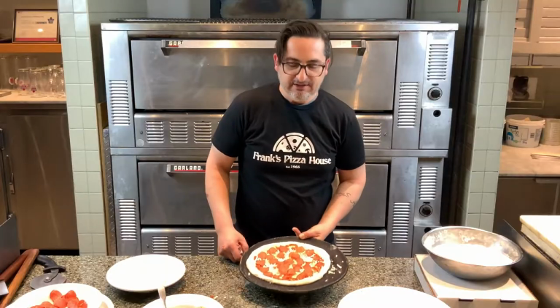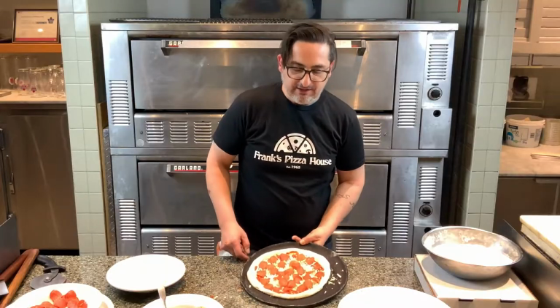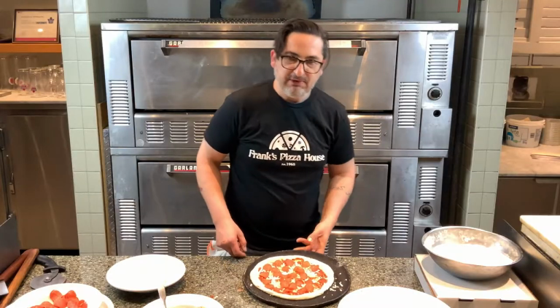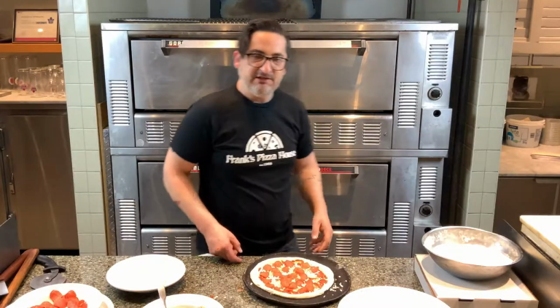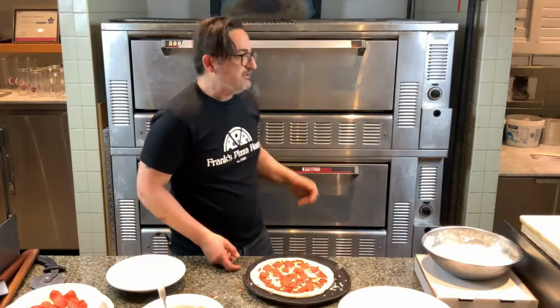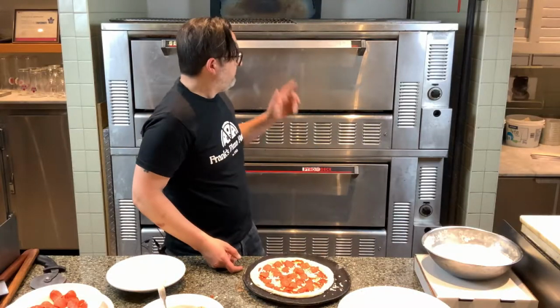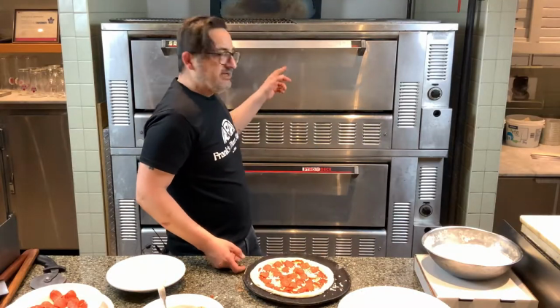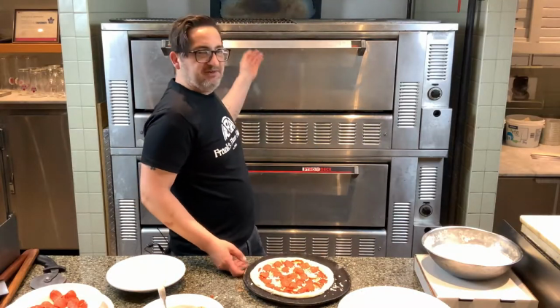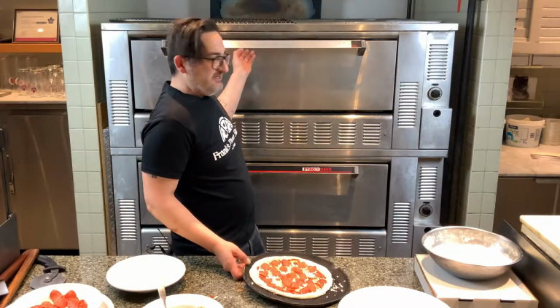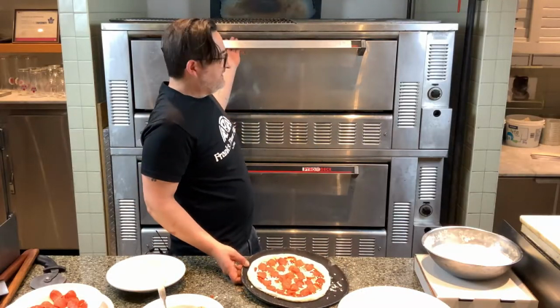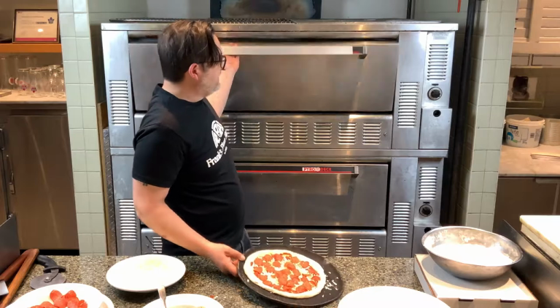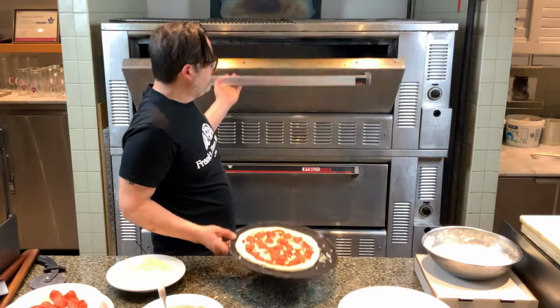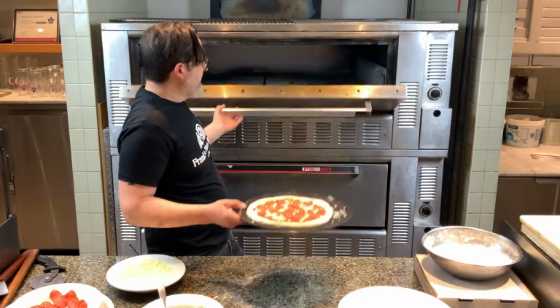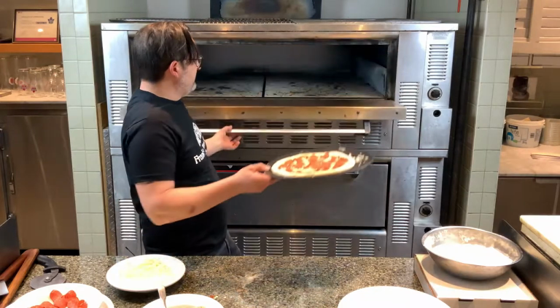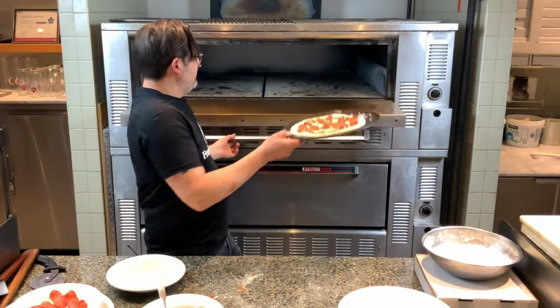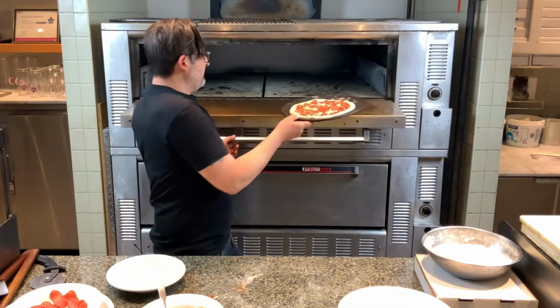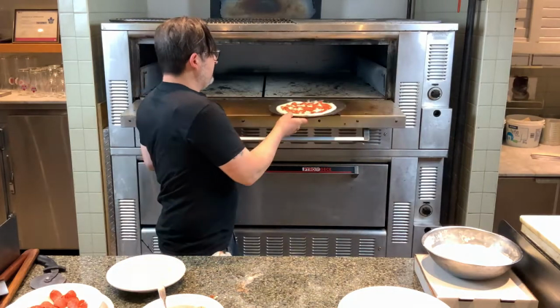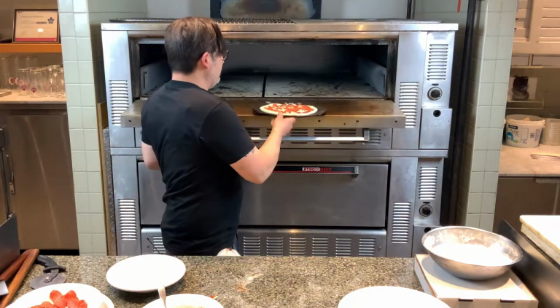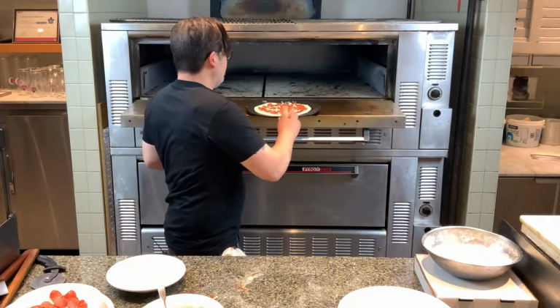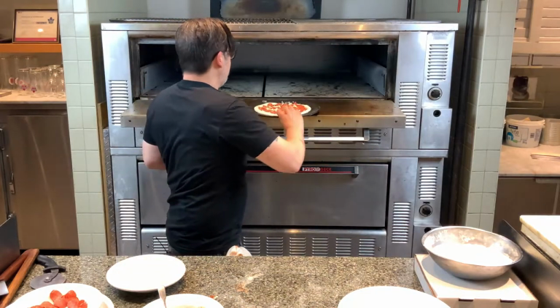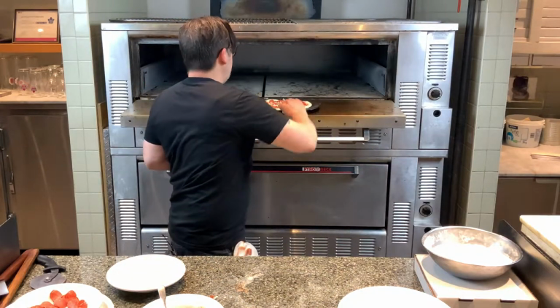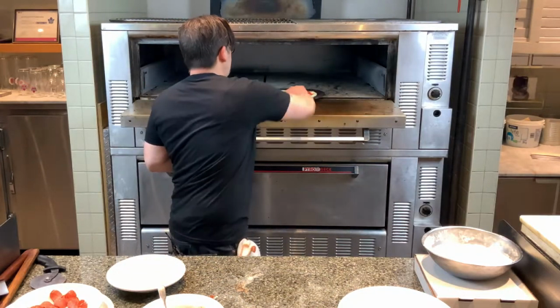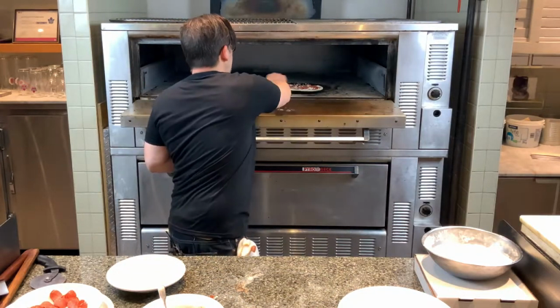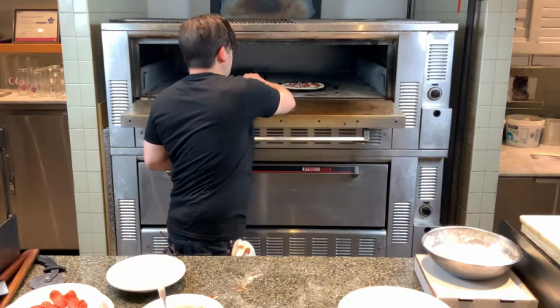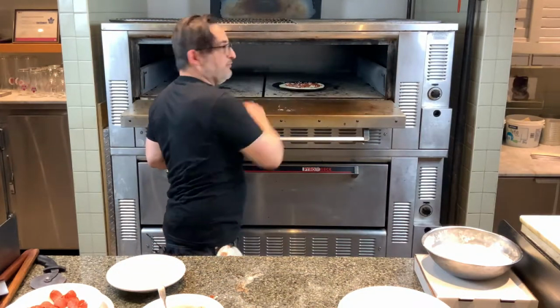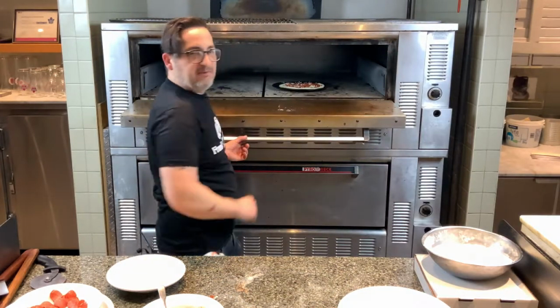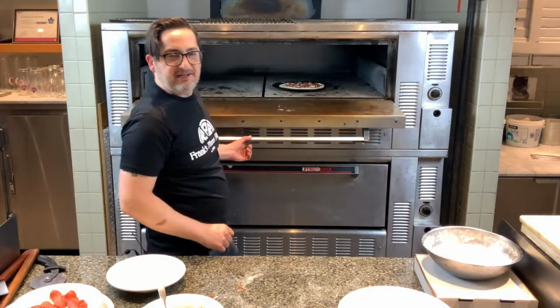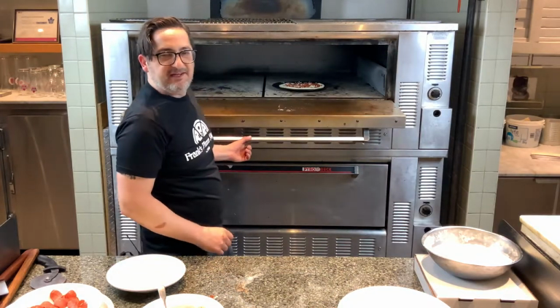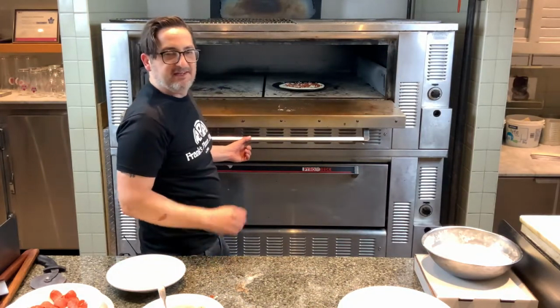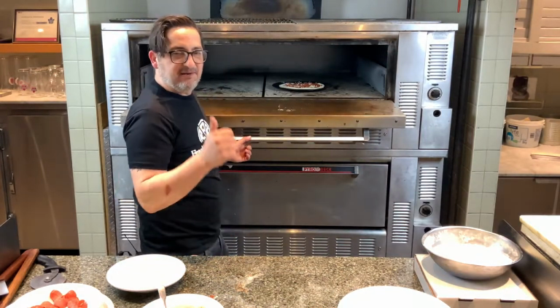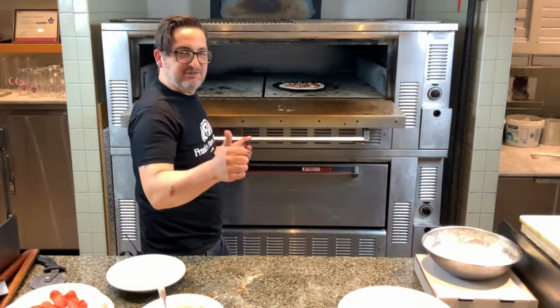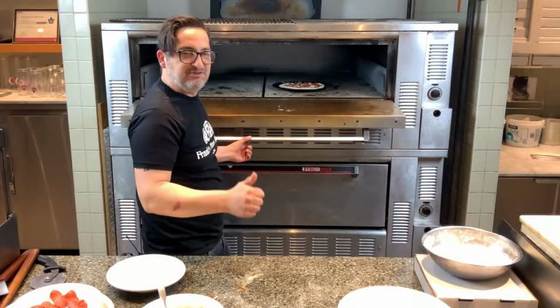I'll place it into my oven and we'll come back and we'll see you soon.